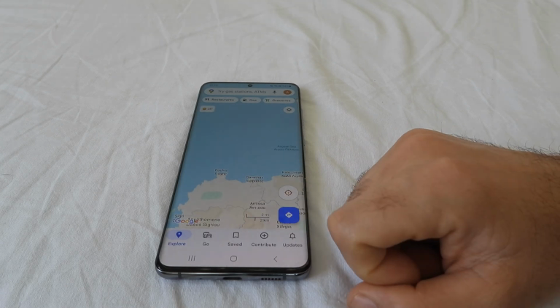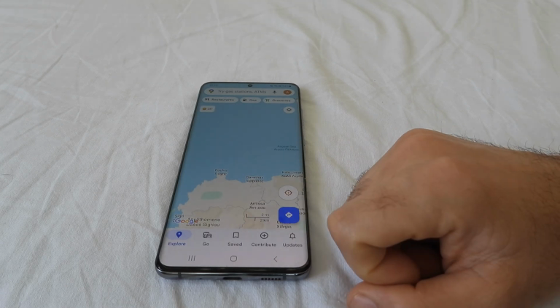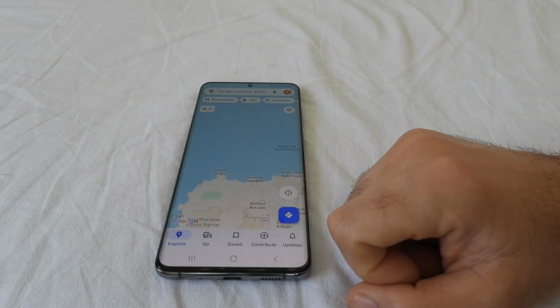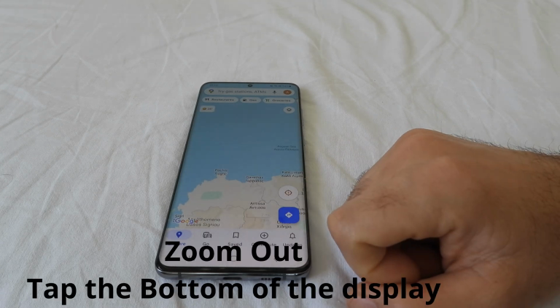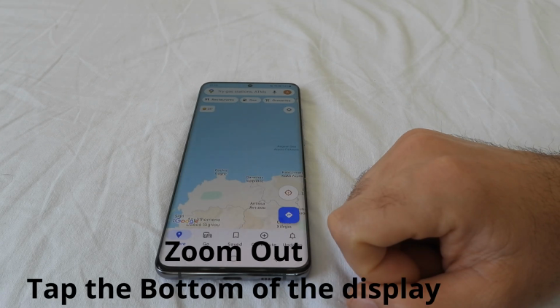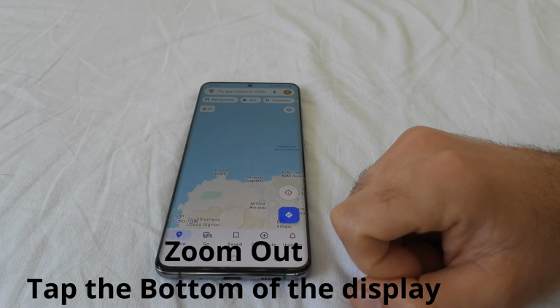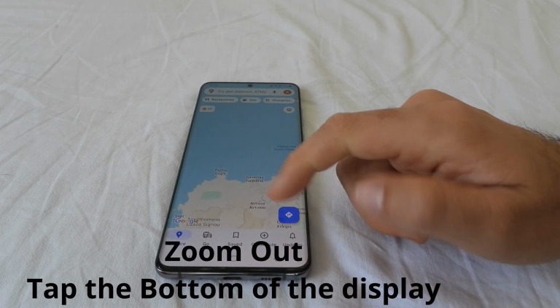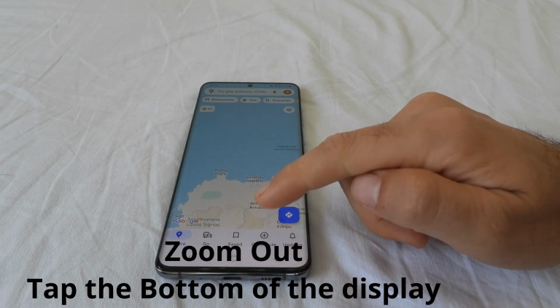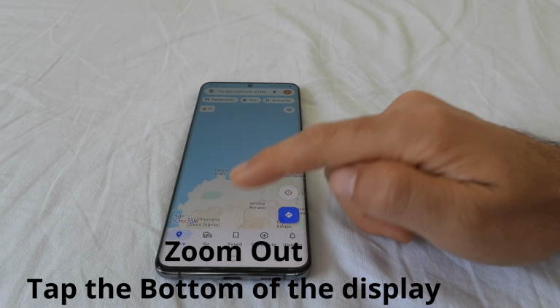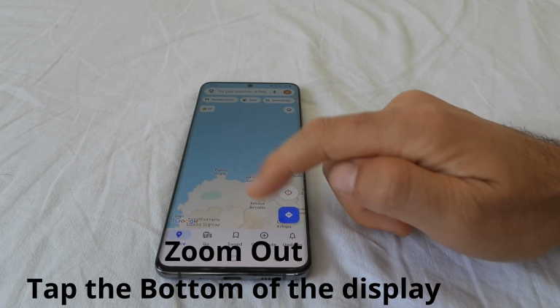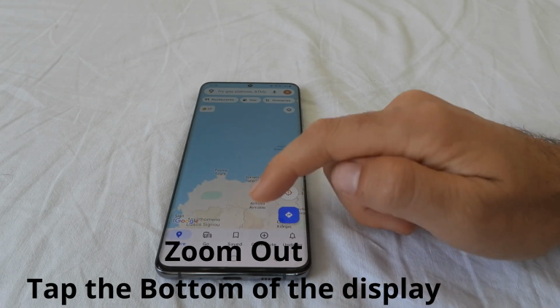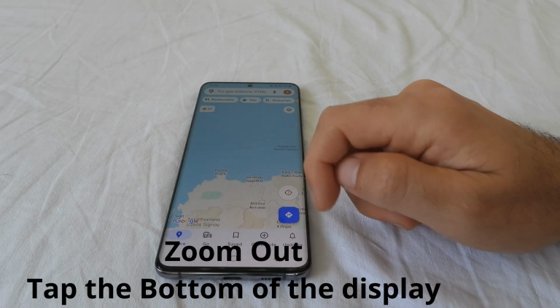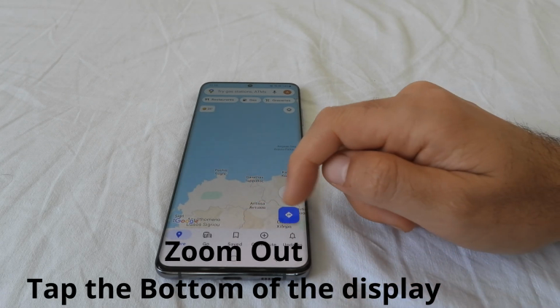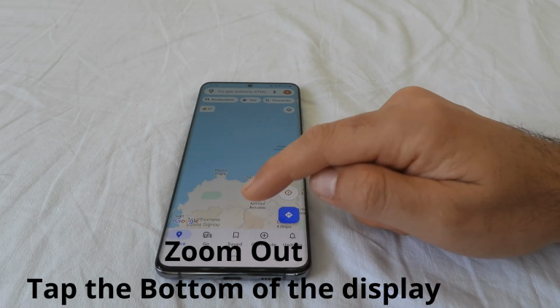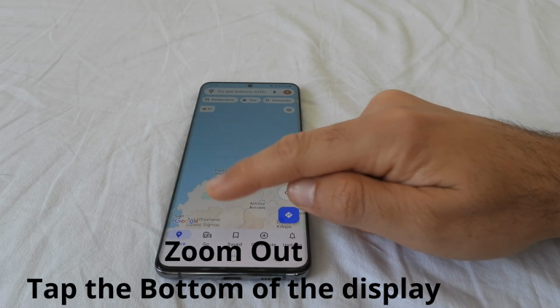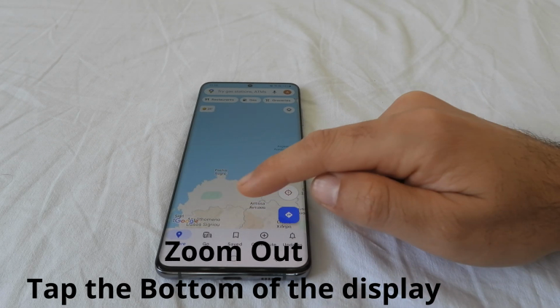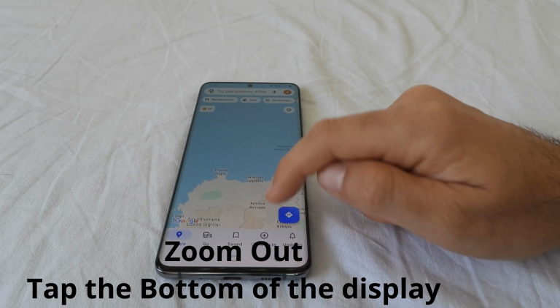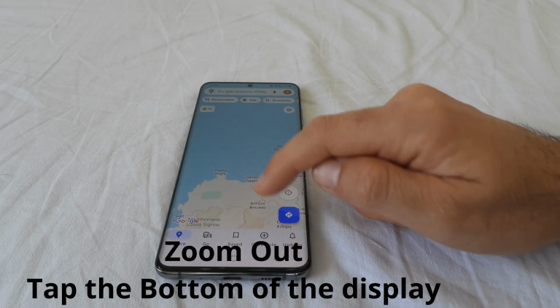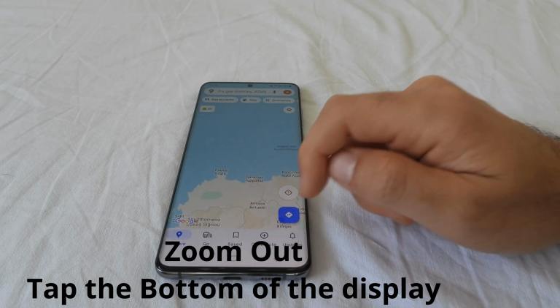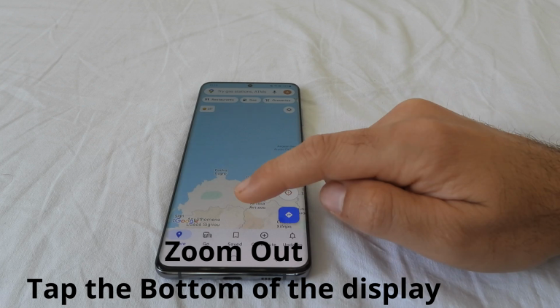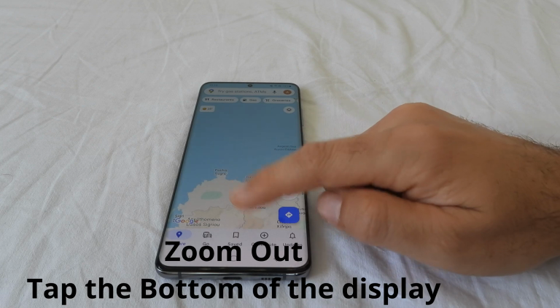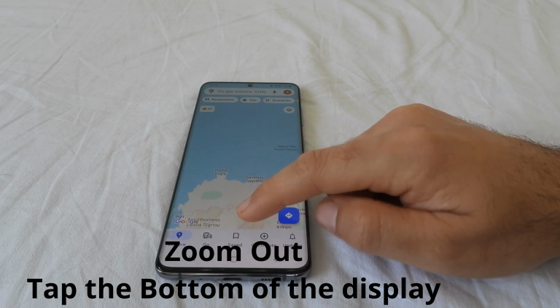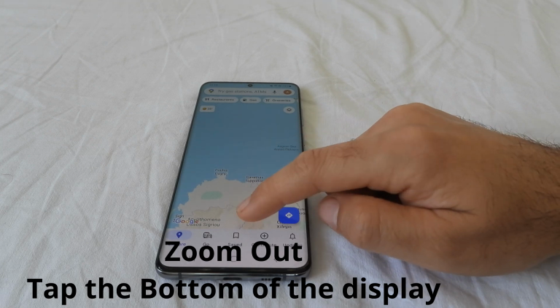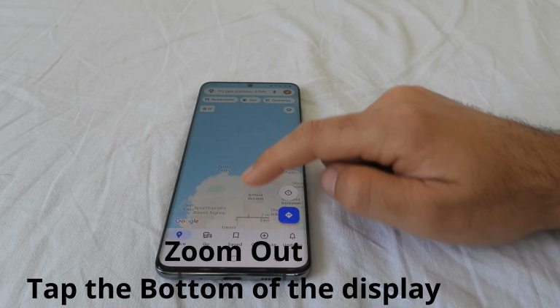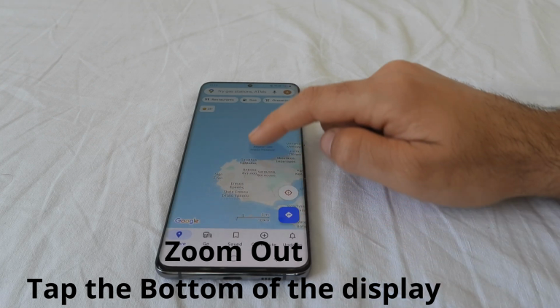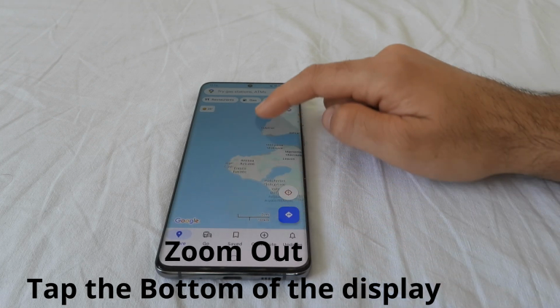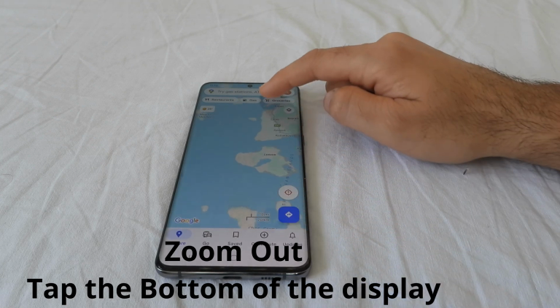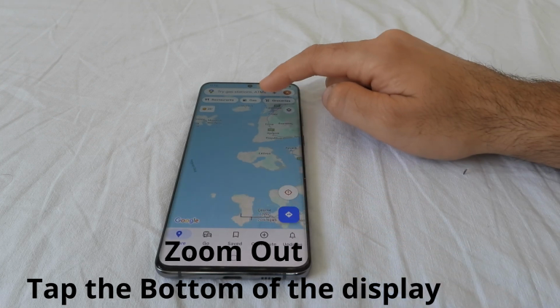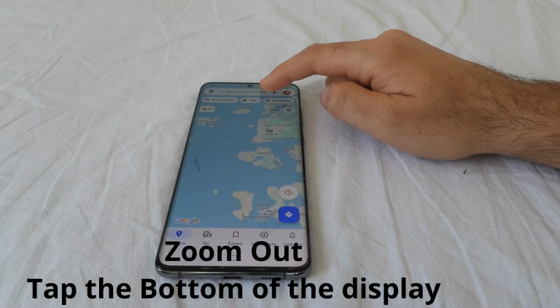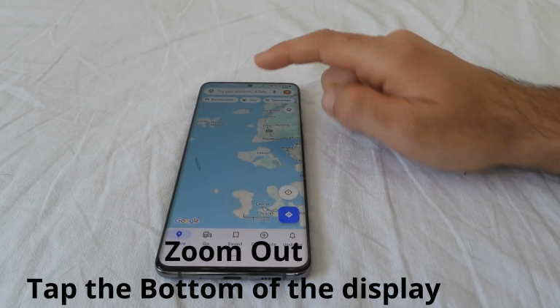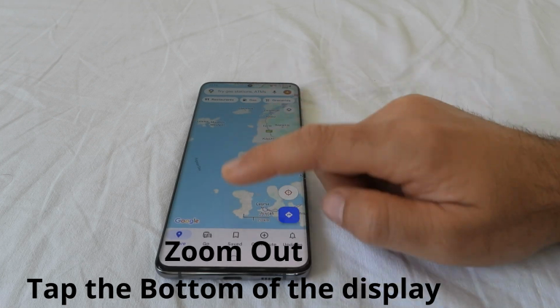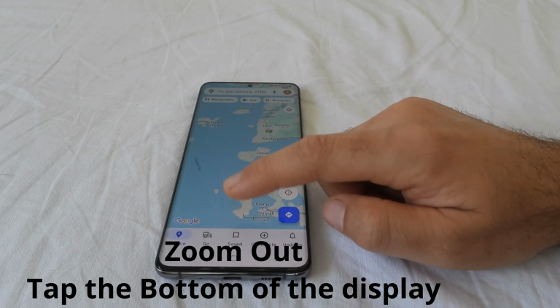And if you want to zoom out, then start the tapping from the bottom of the map and move your finger up.